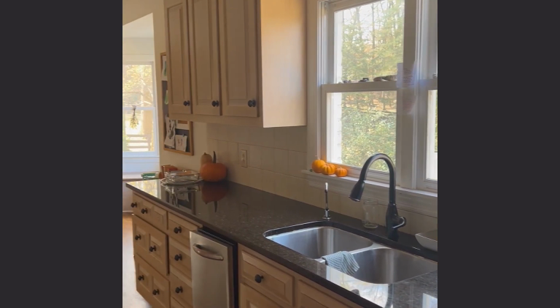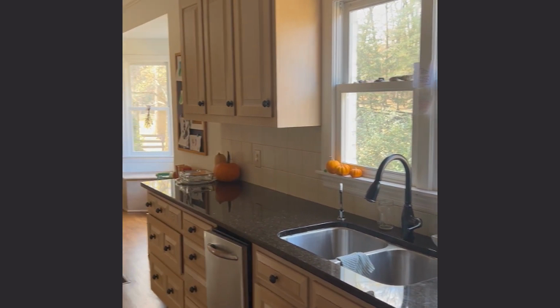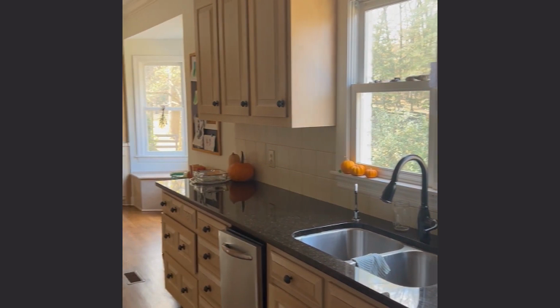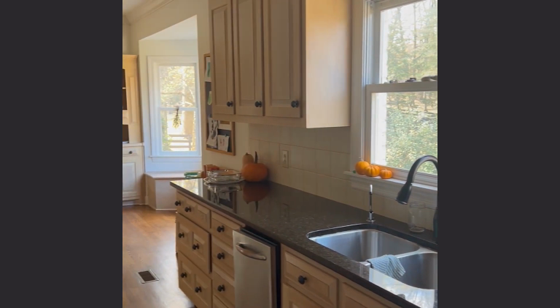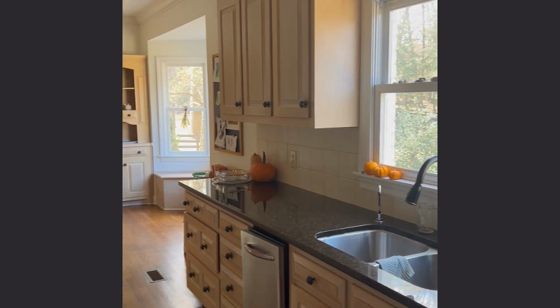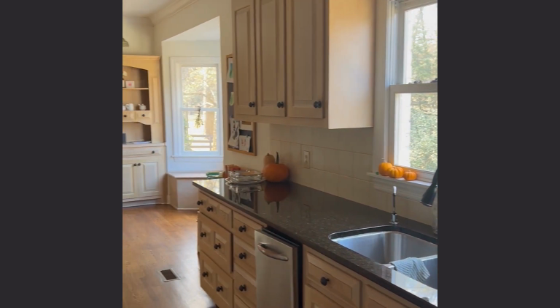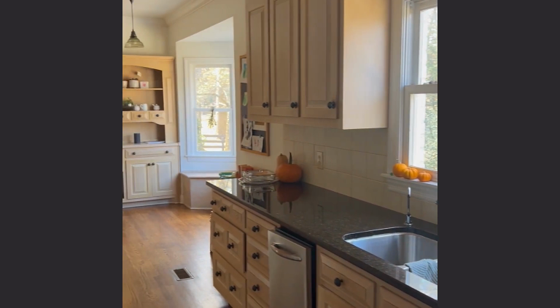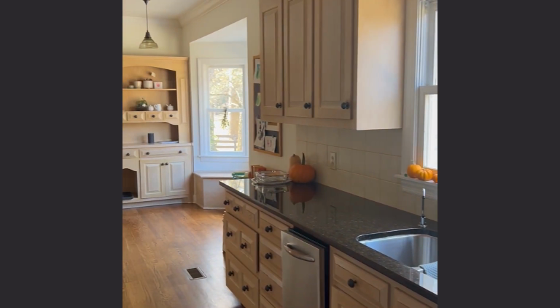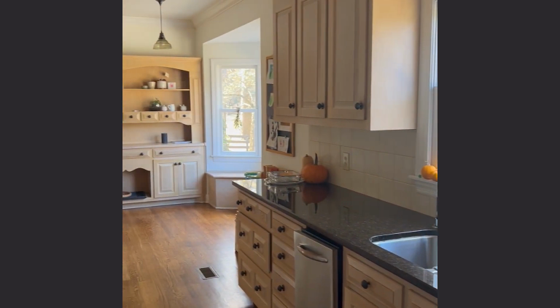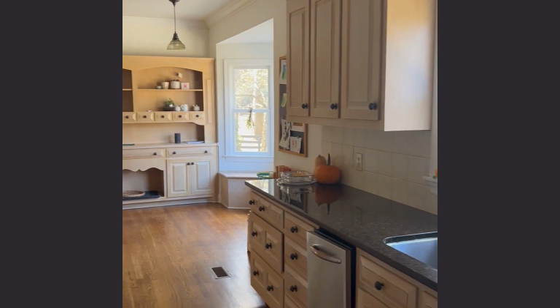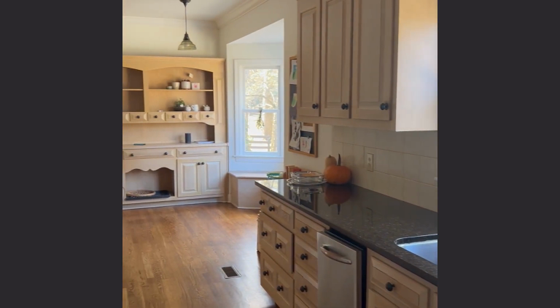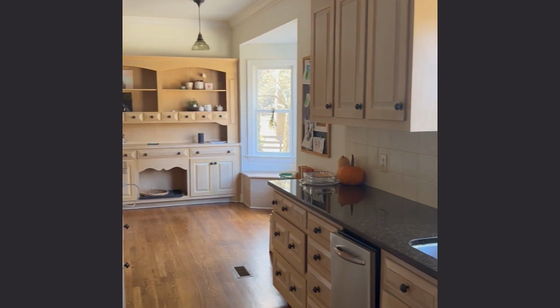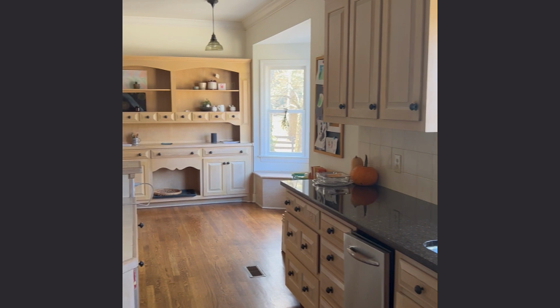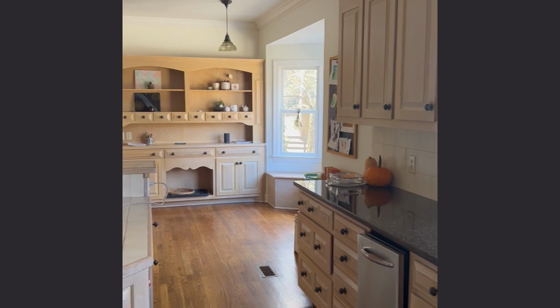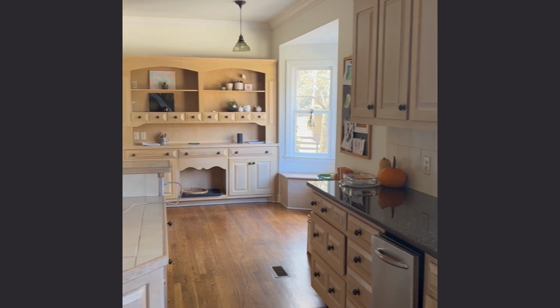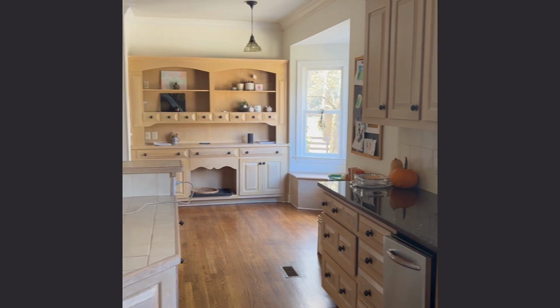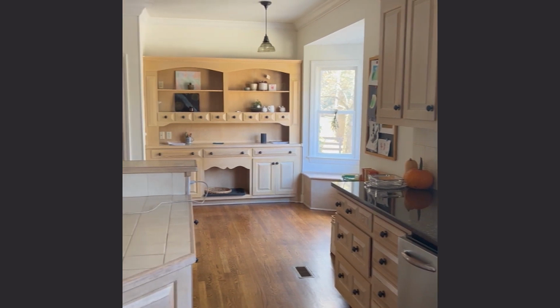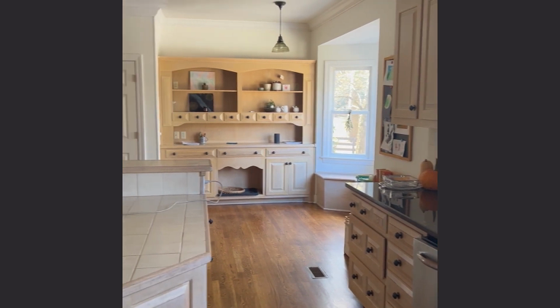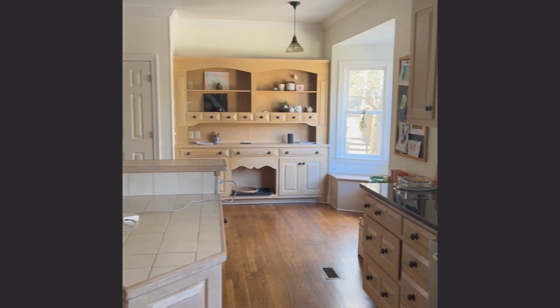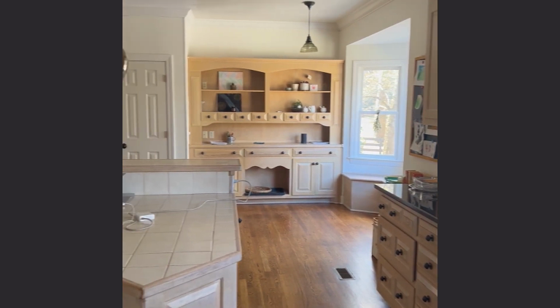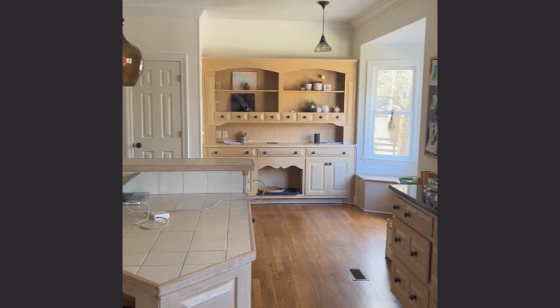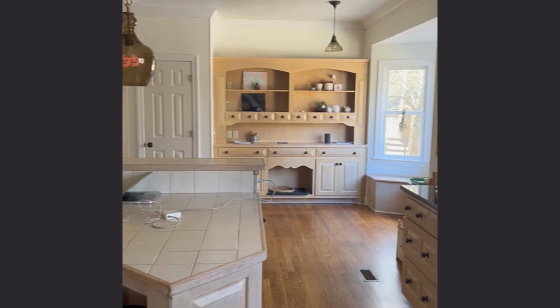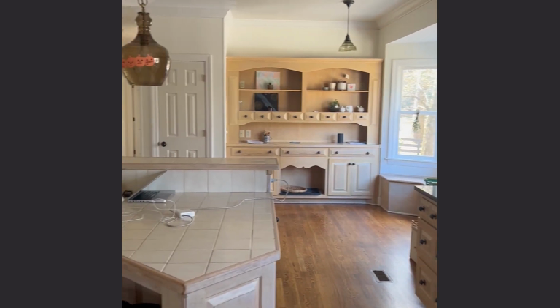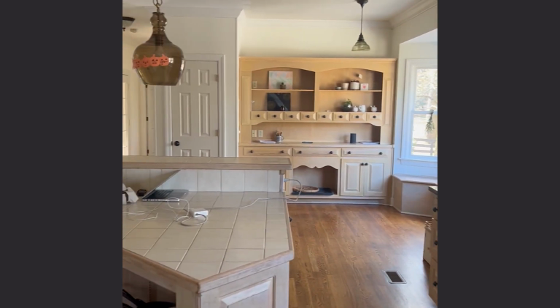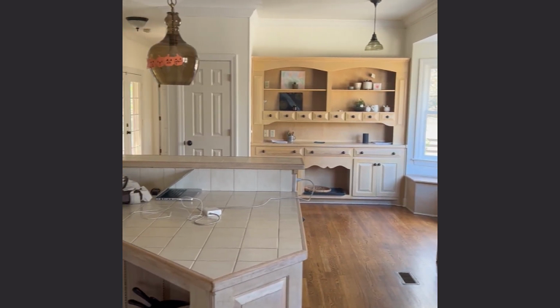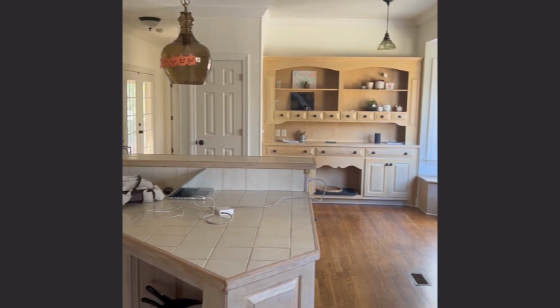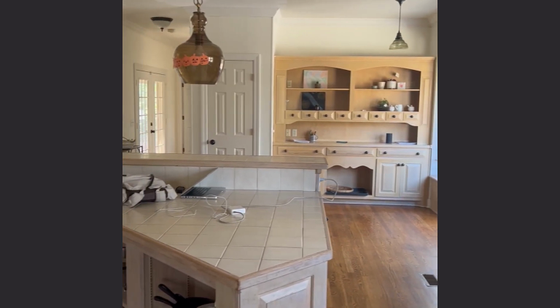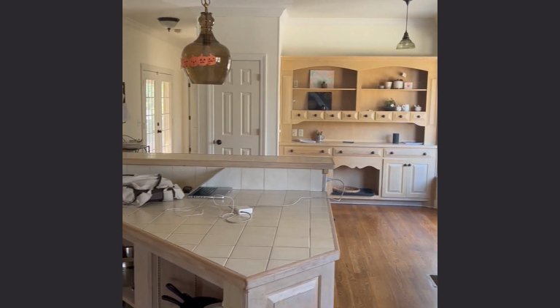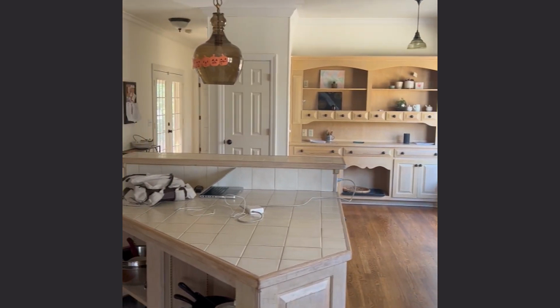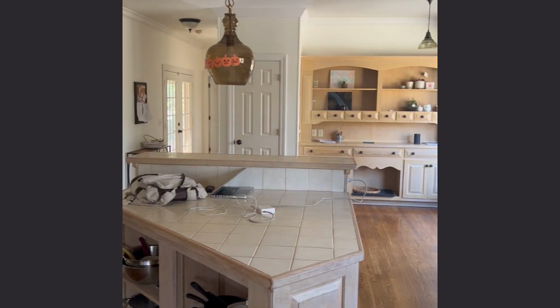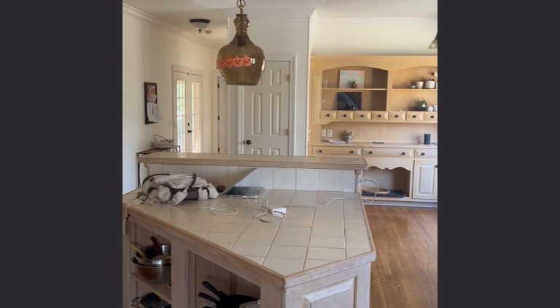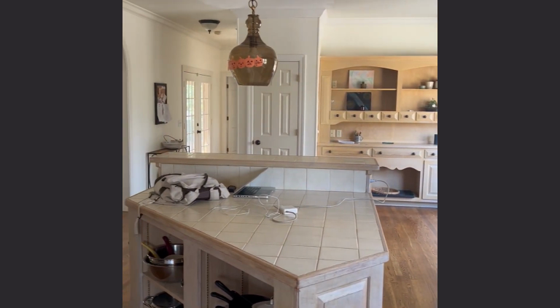The tiled countertops and the color palette were also very dated. It was stuck in the 80s.